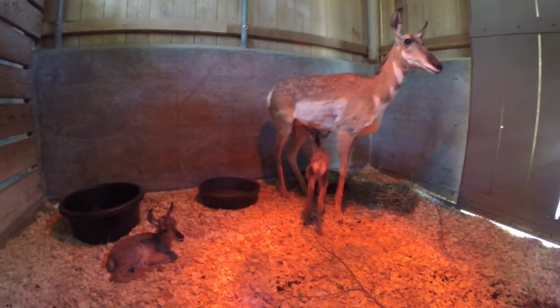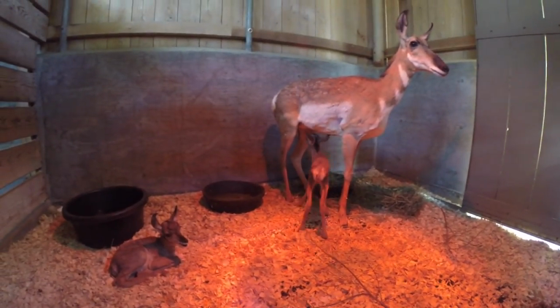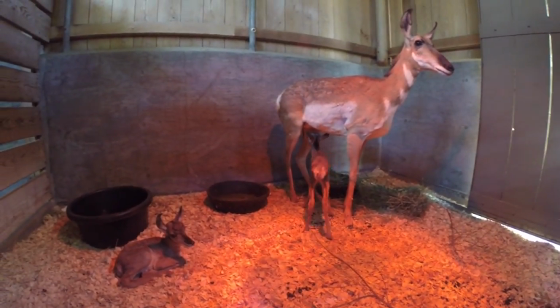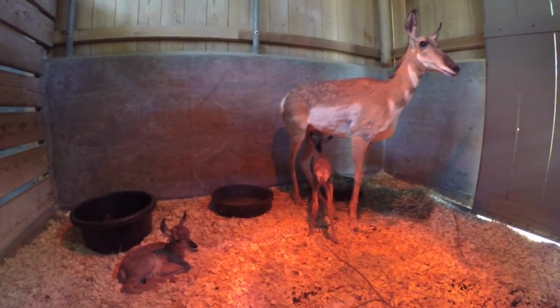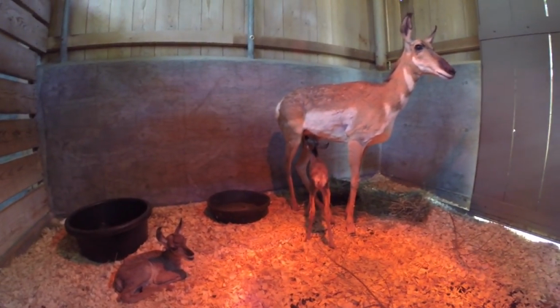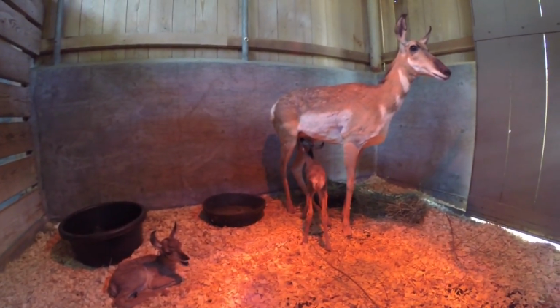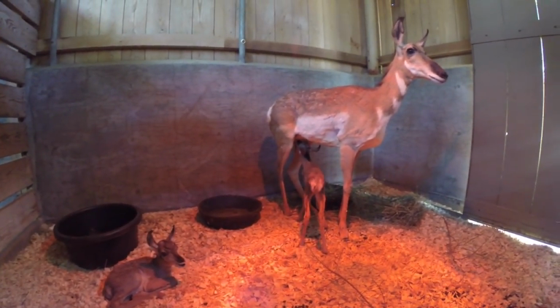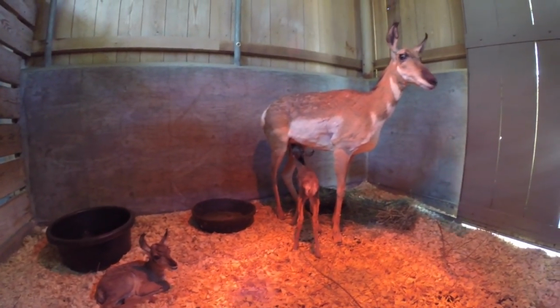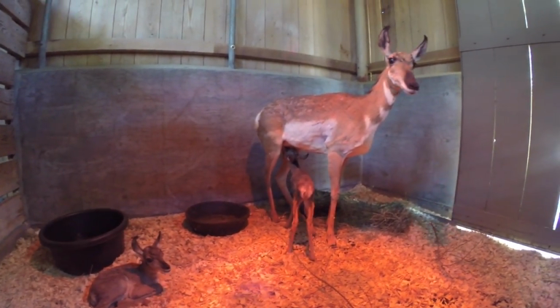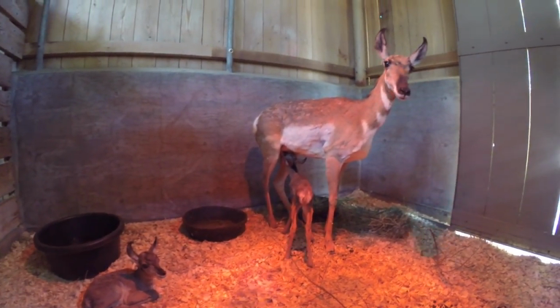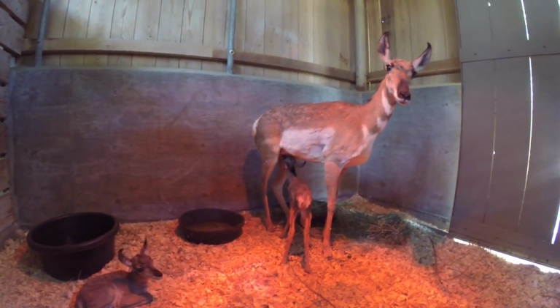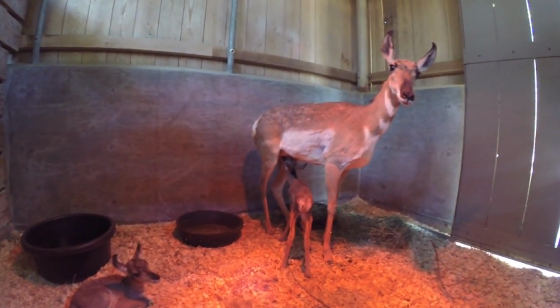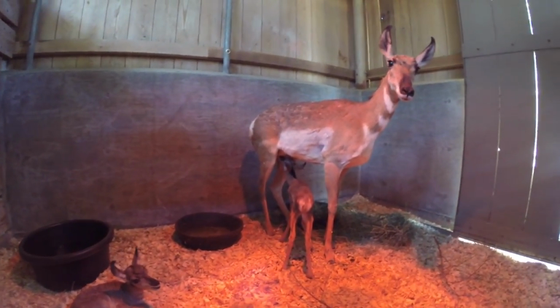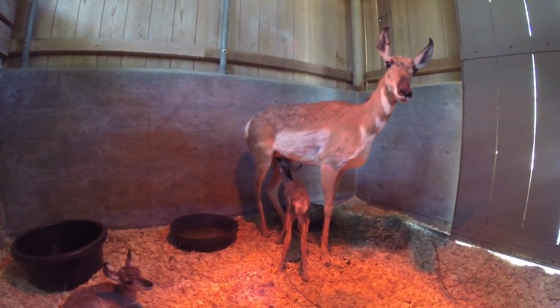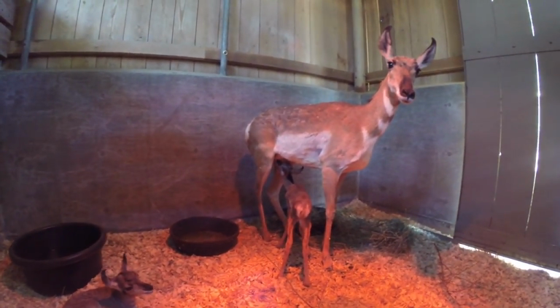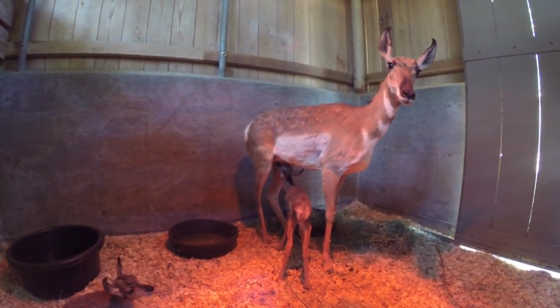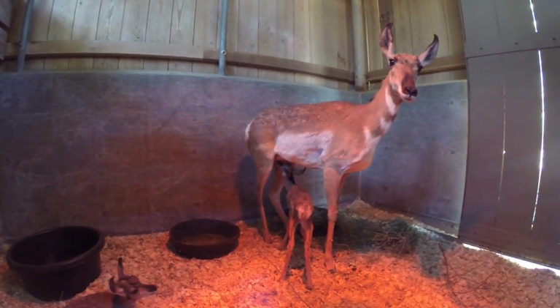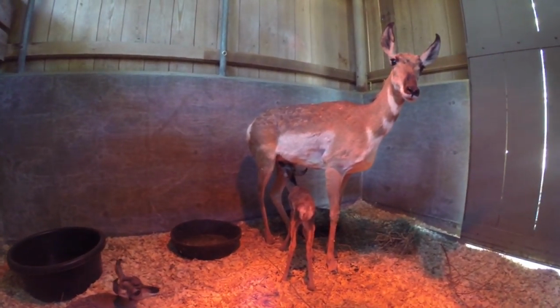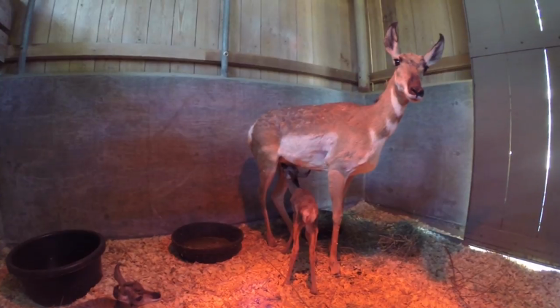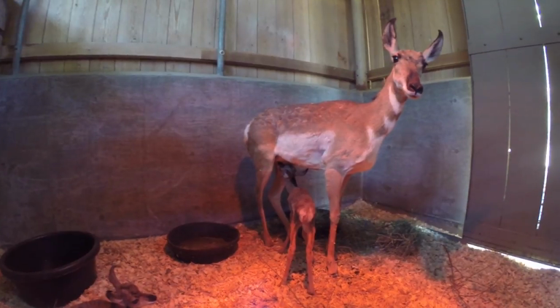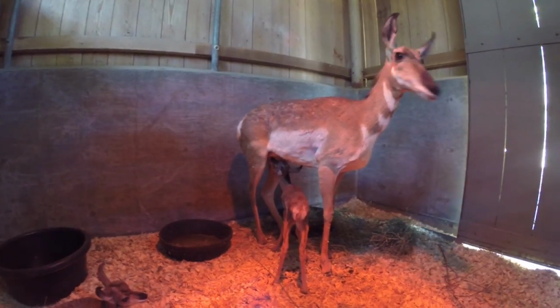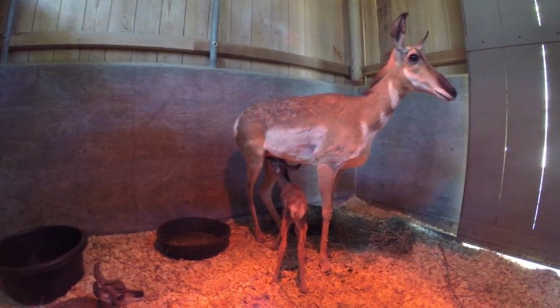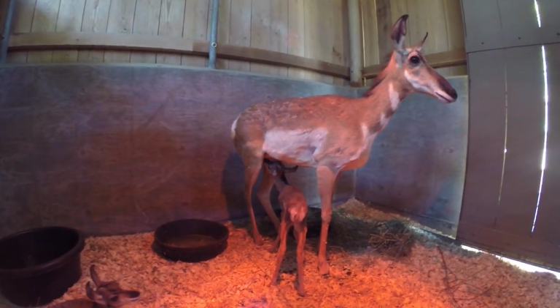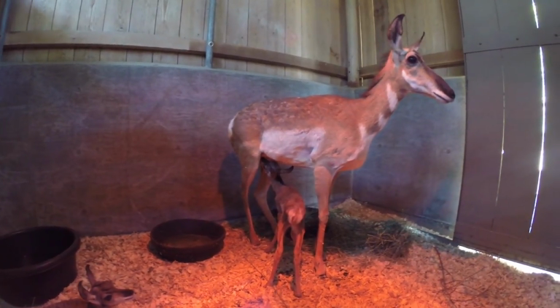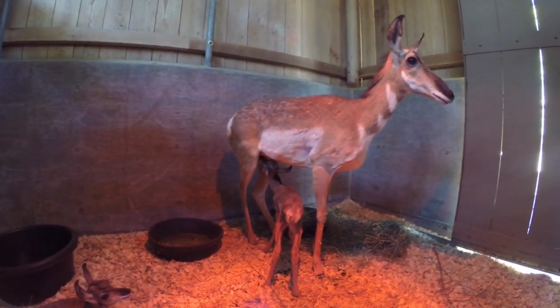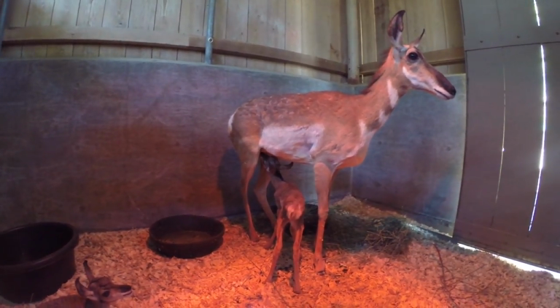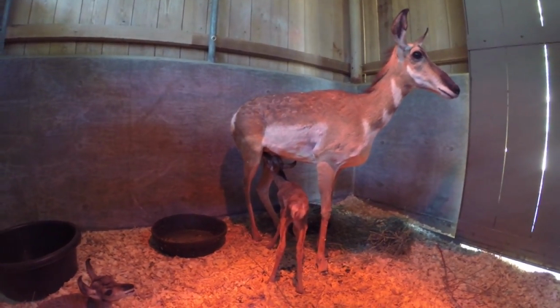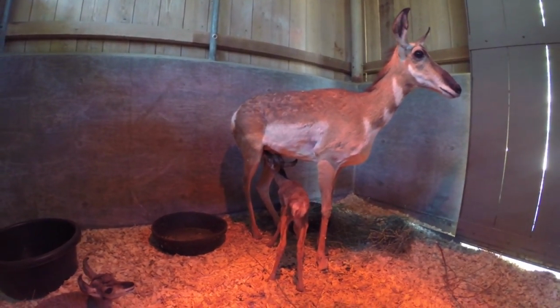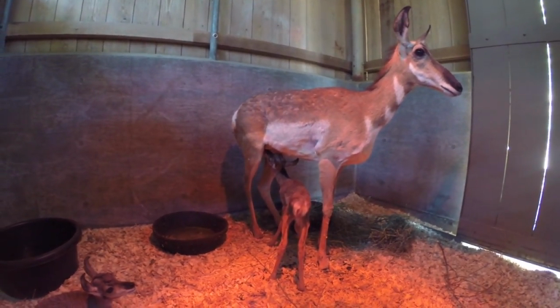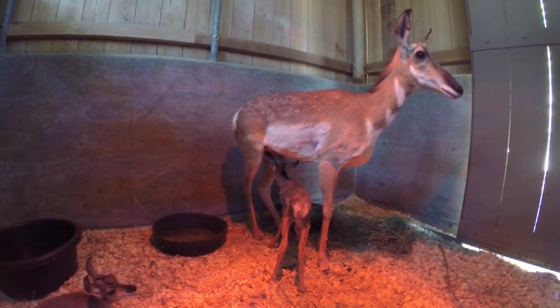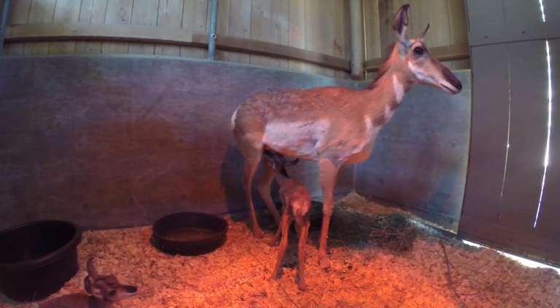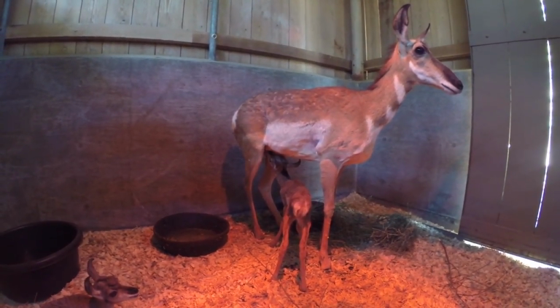You can see the baby nursing right there — that's a good sign. After two days of being born, that's exactly what we want to see: nursing like that.